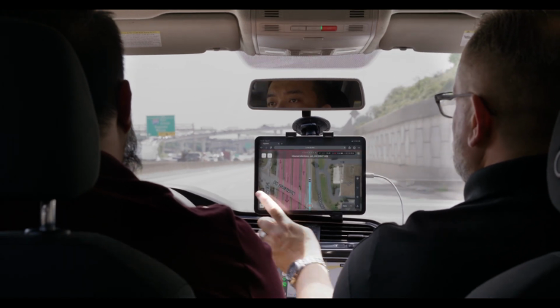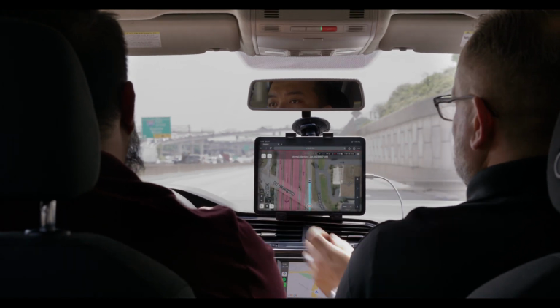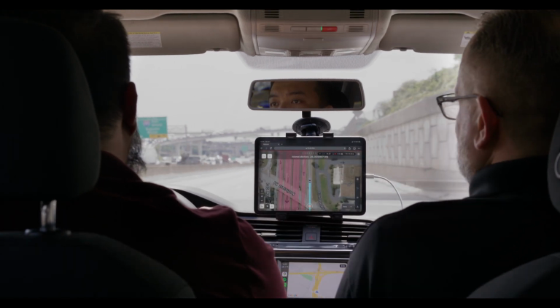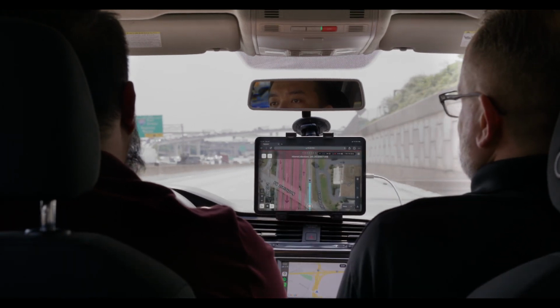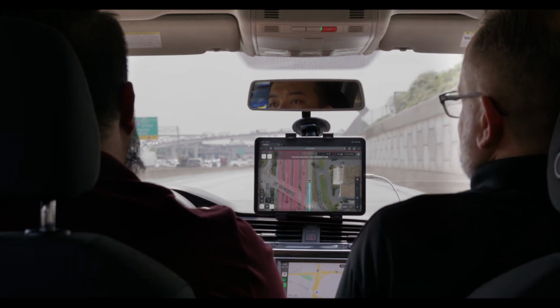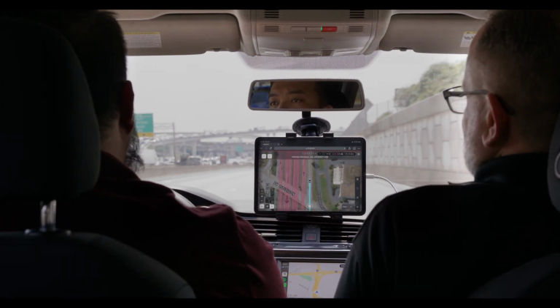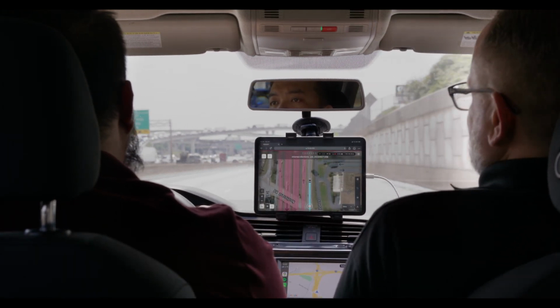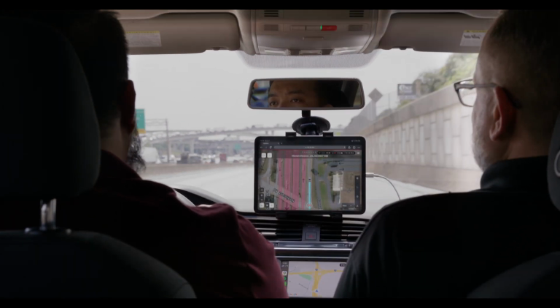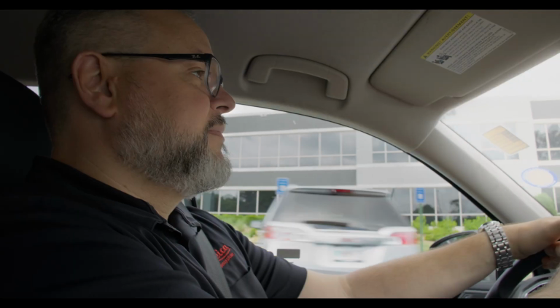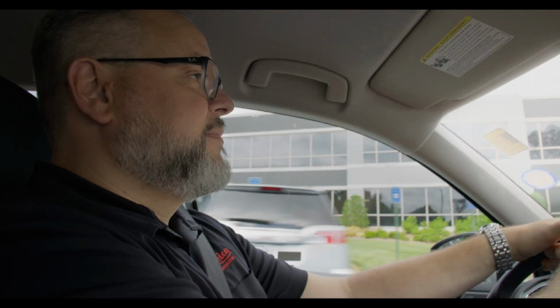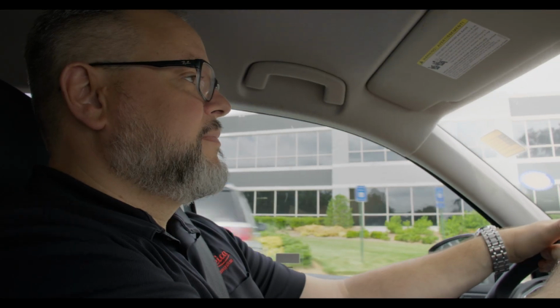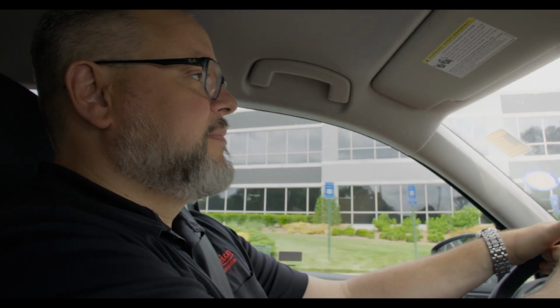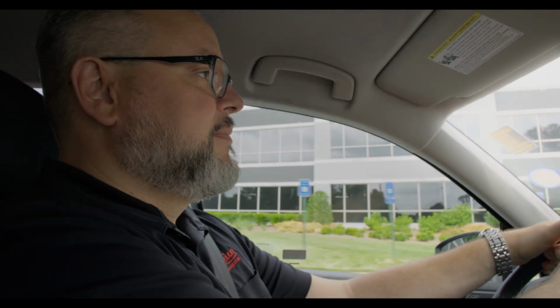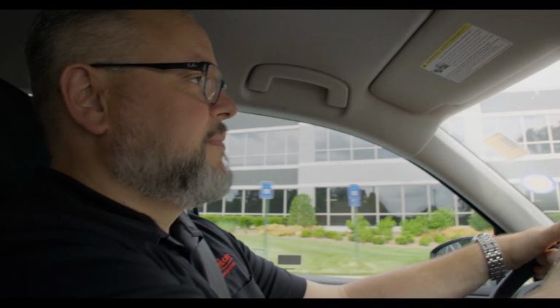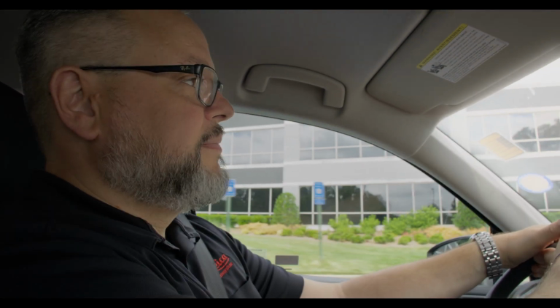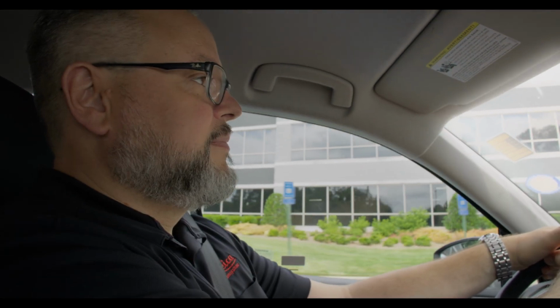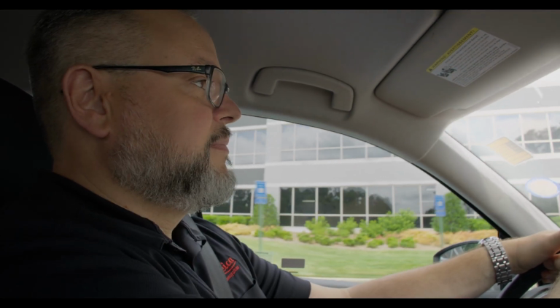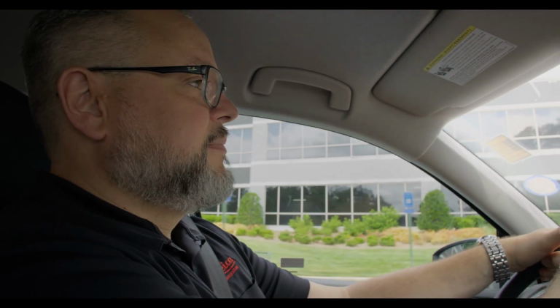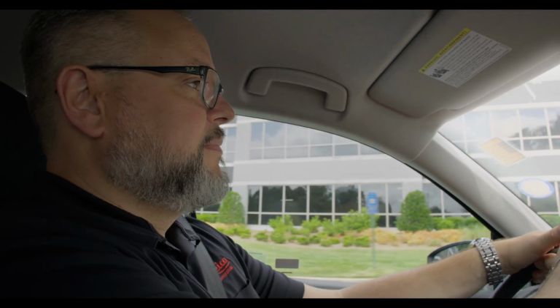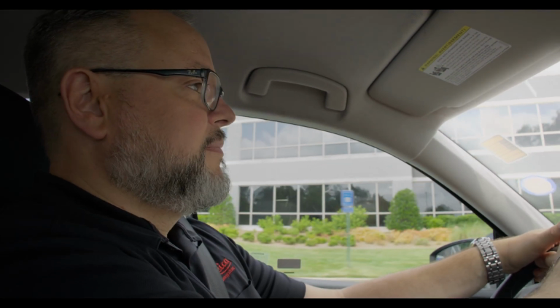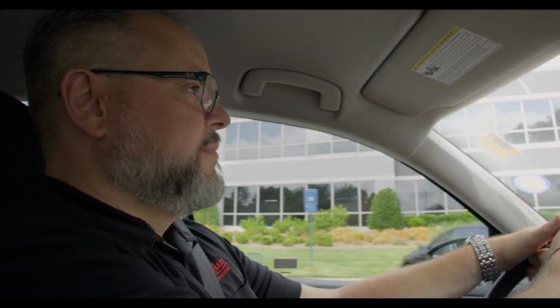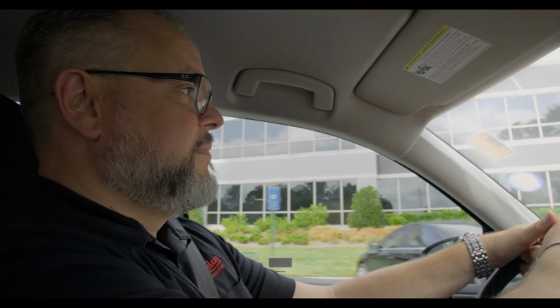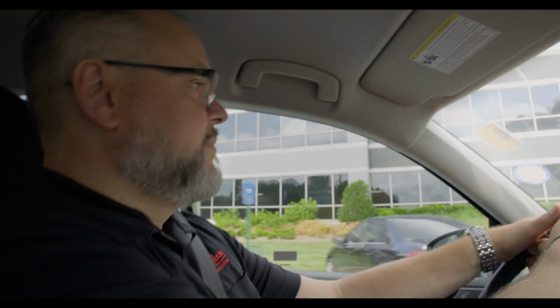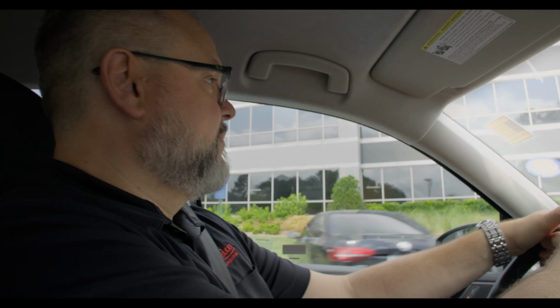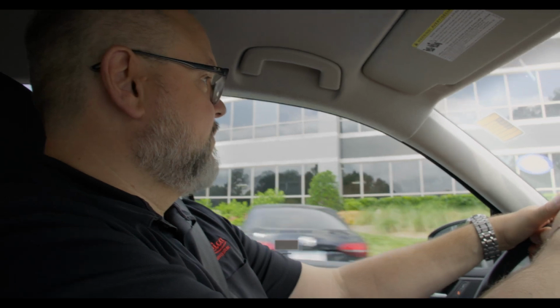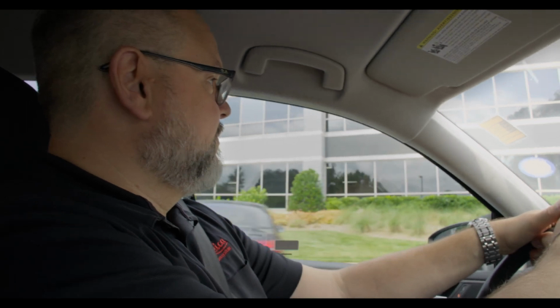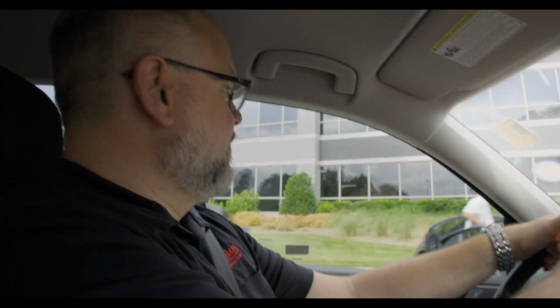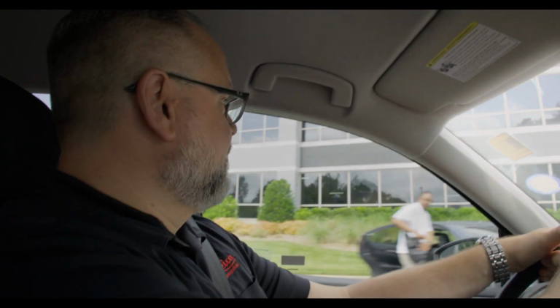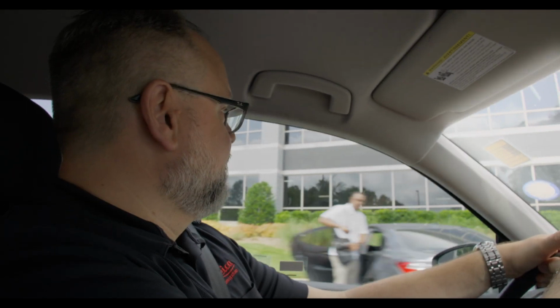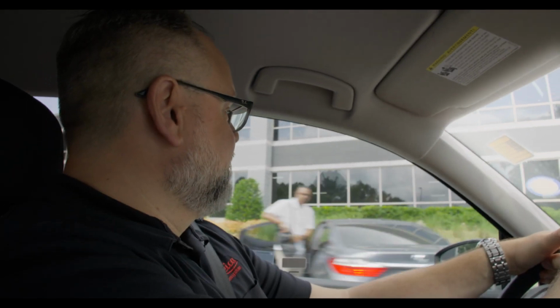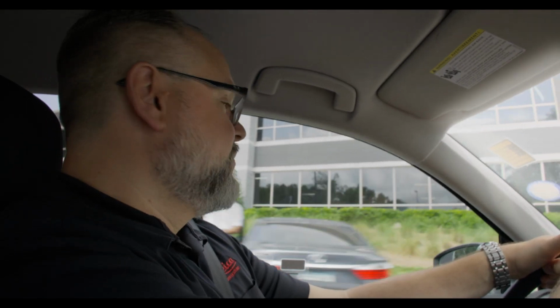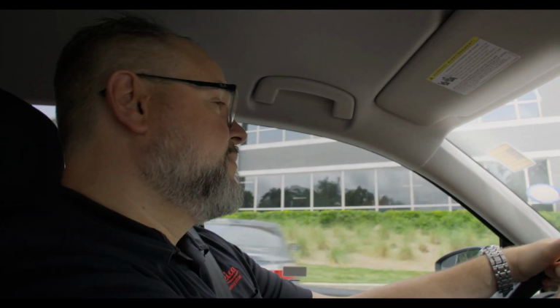And did I mention, it automatically processes the final output while you are driving back to the office.